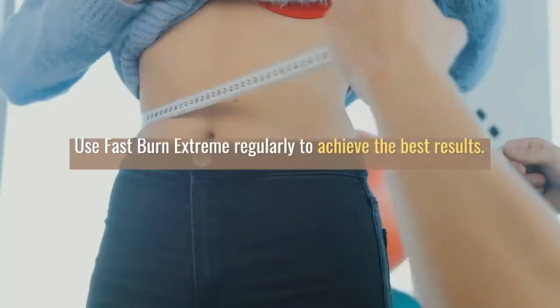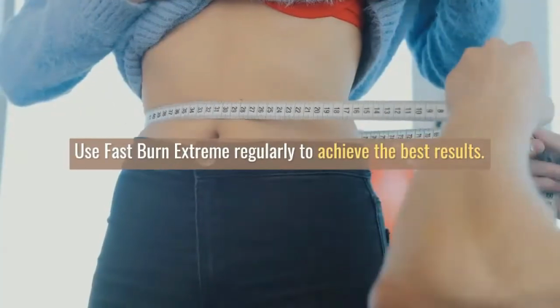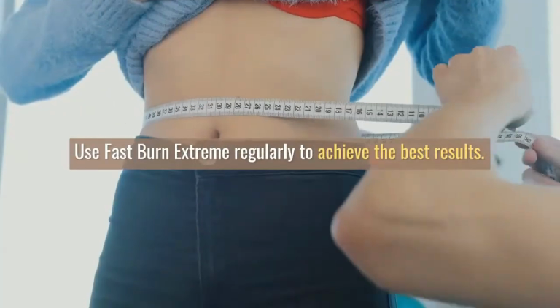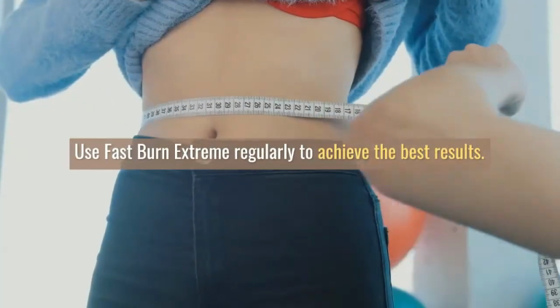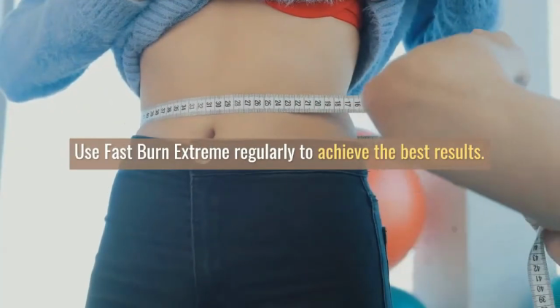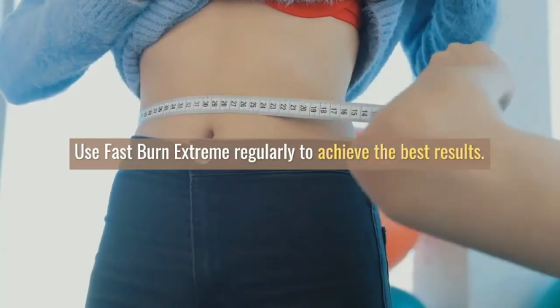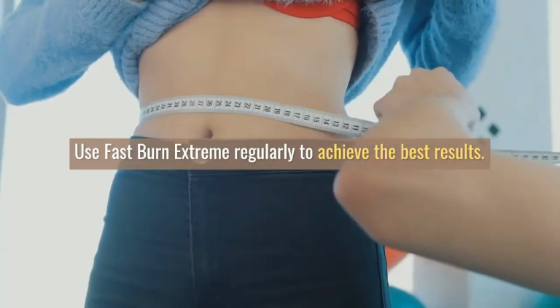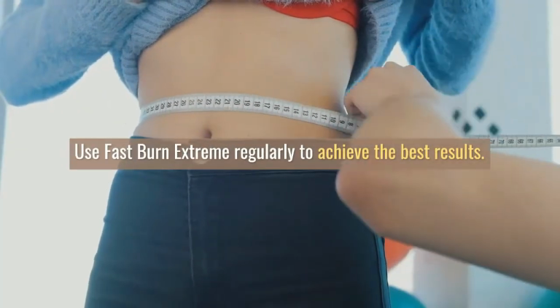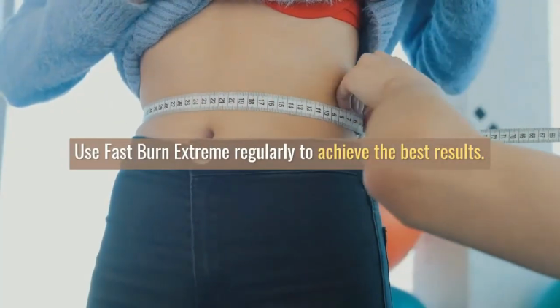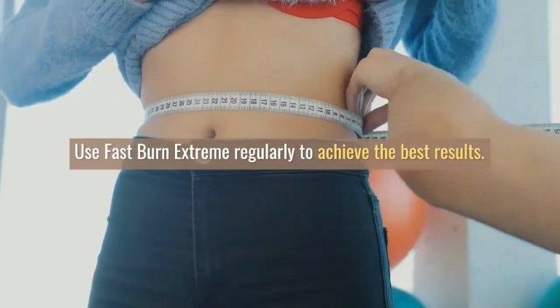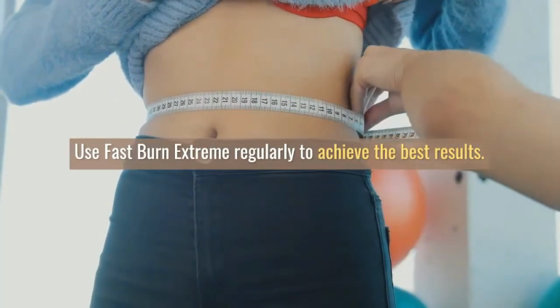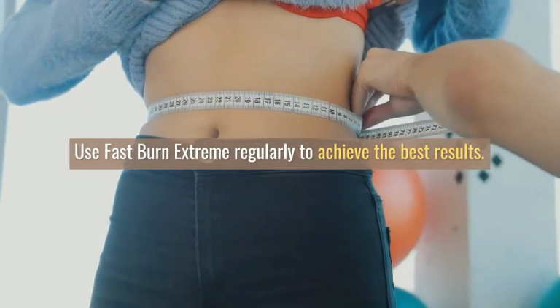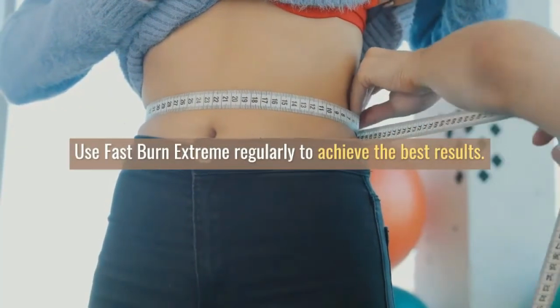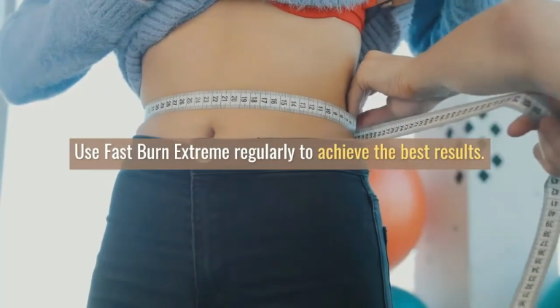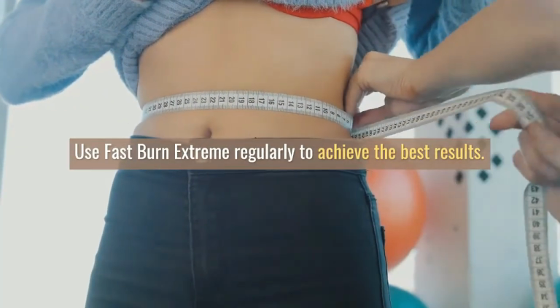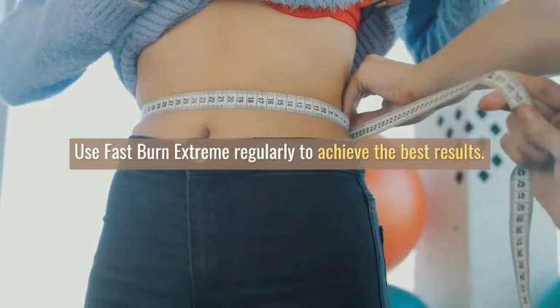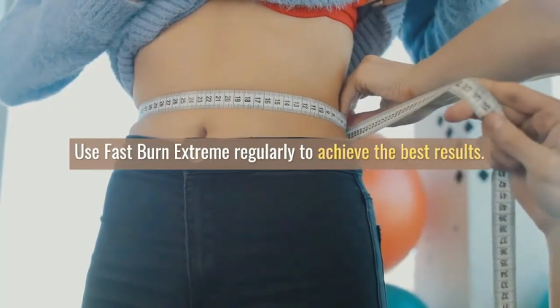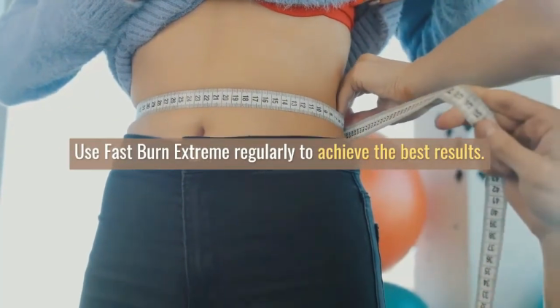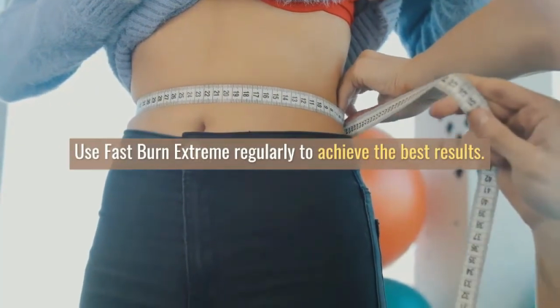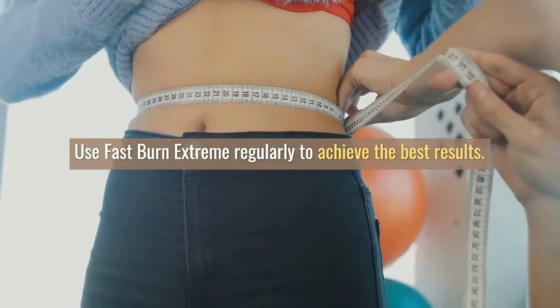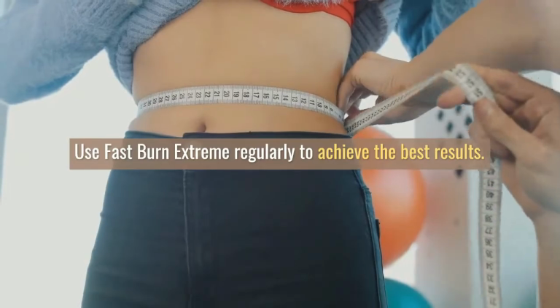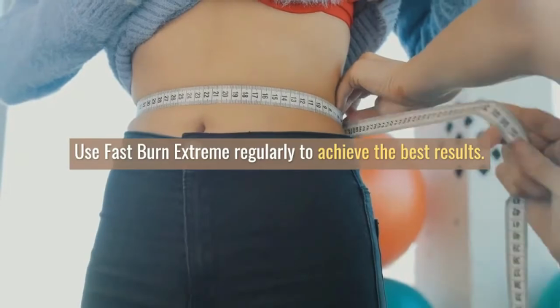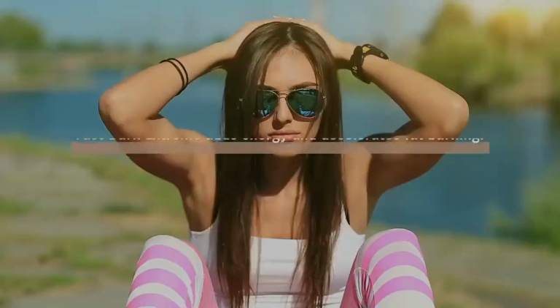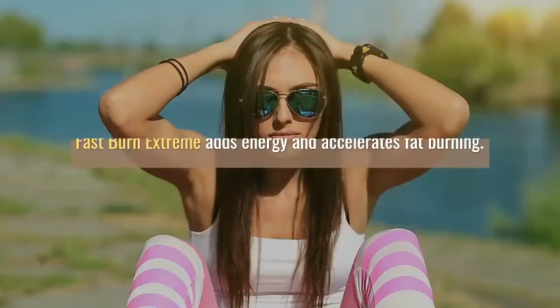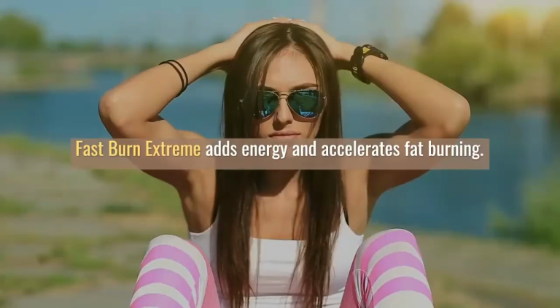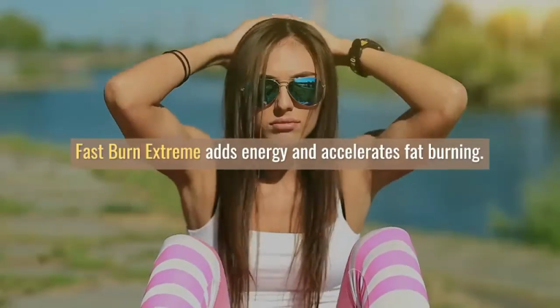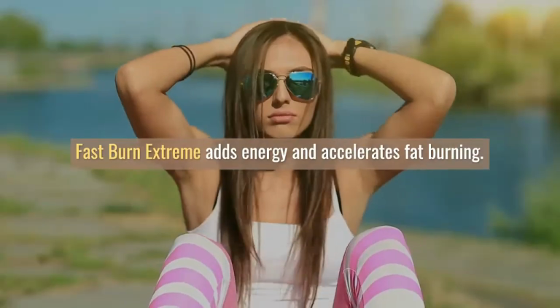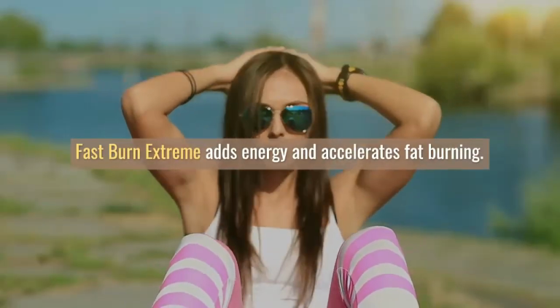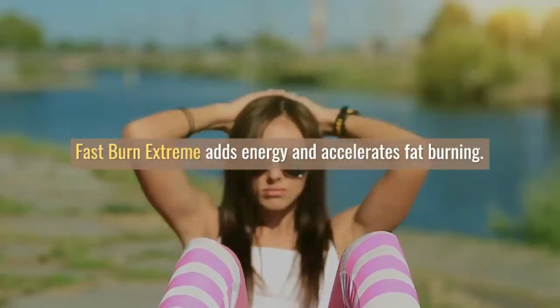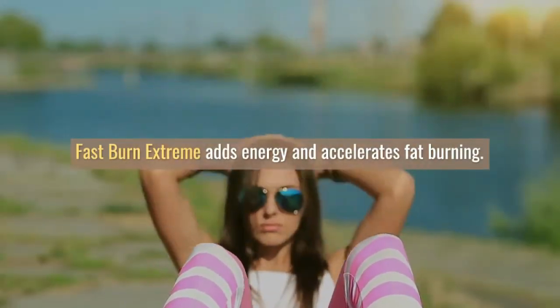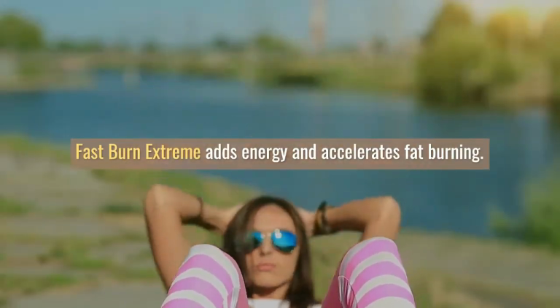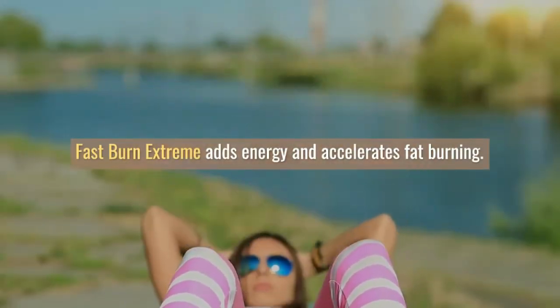Fast Burn Extreme stimulates the reduction of fat reserves and shows thermogenic properties.